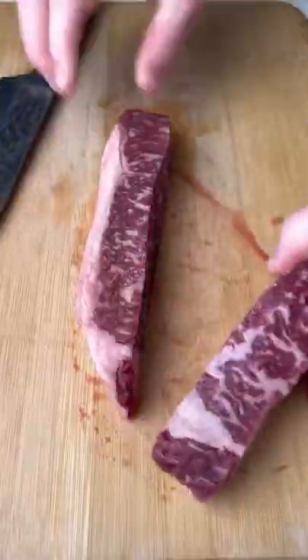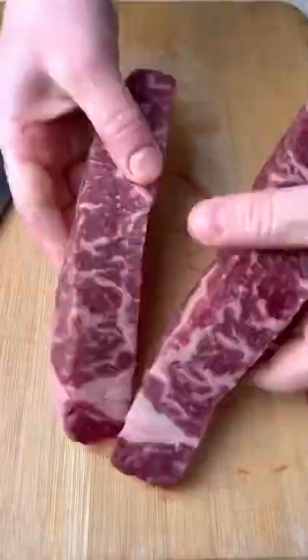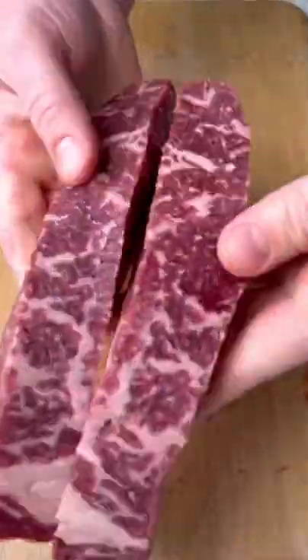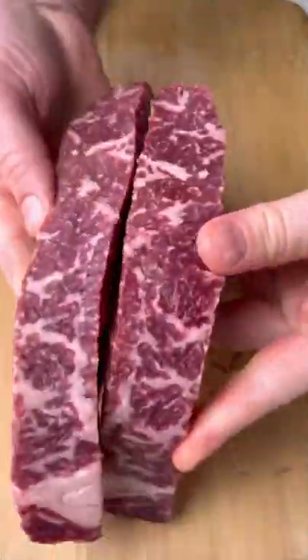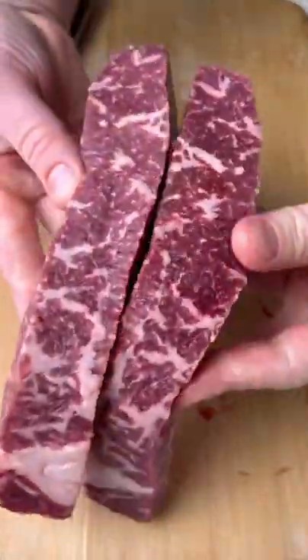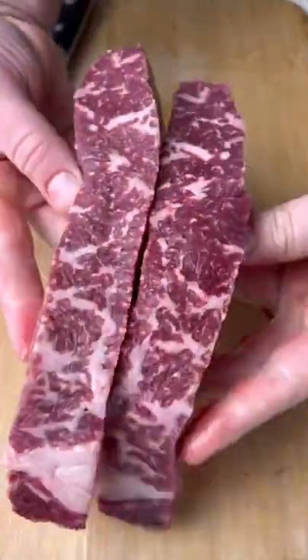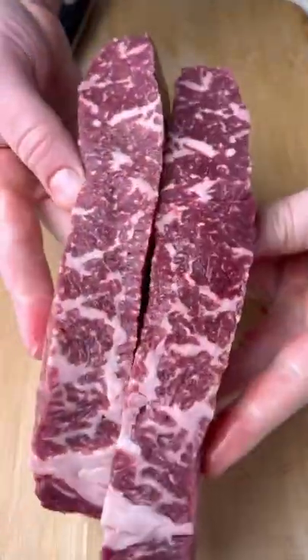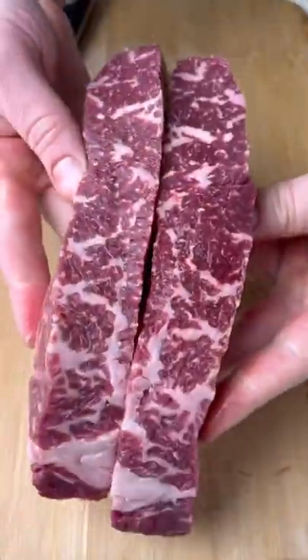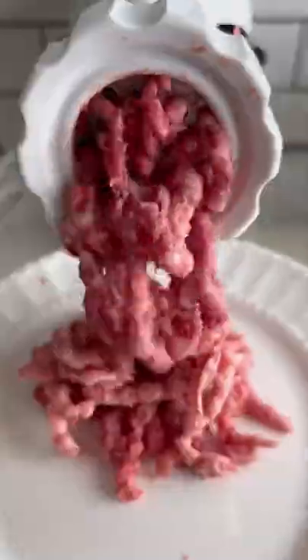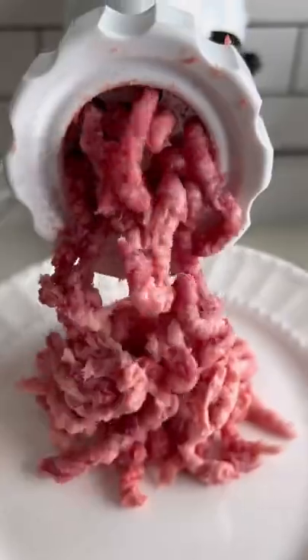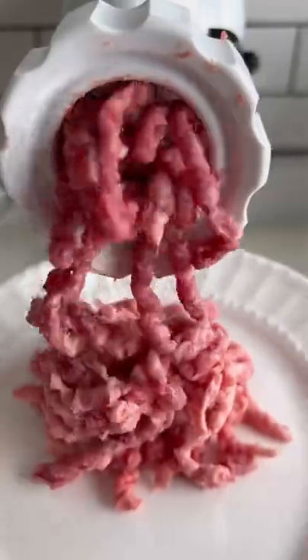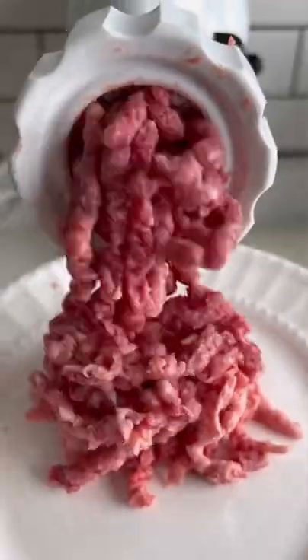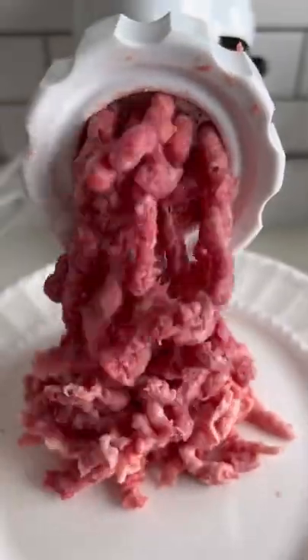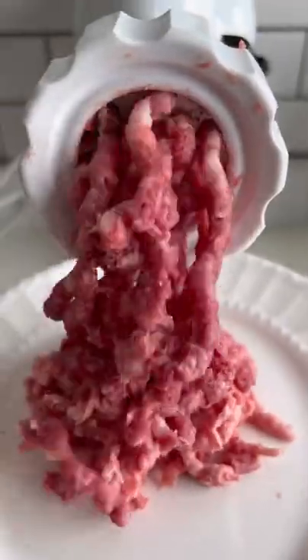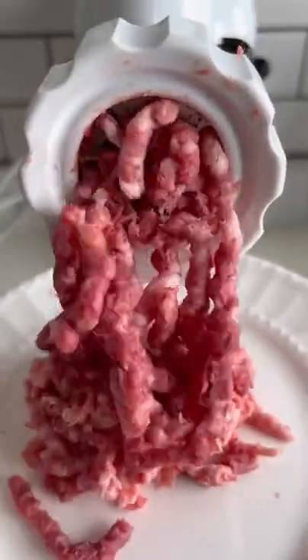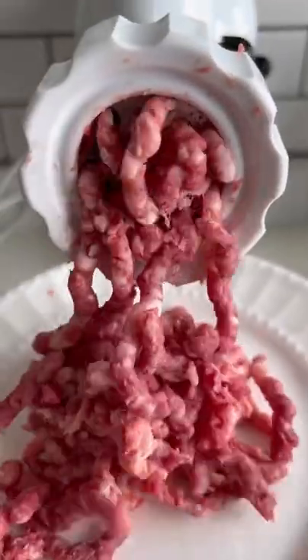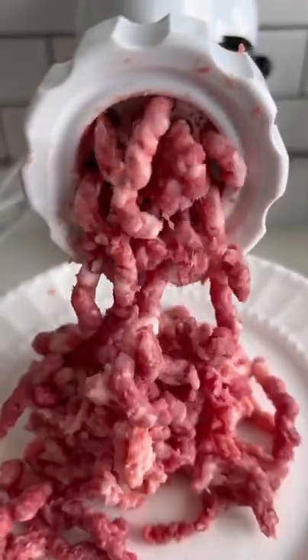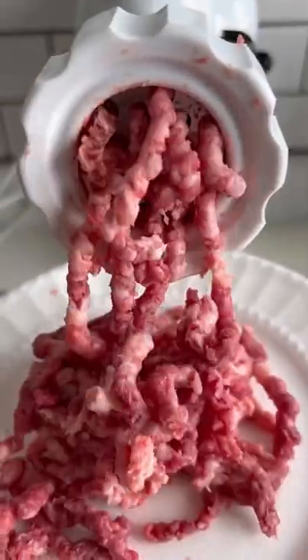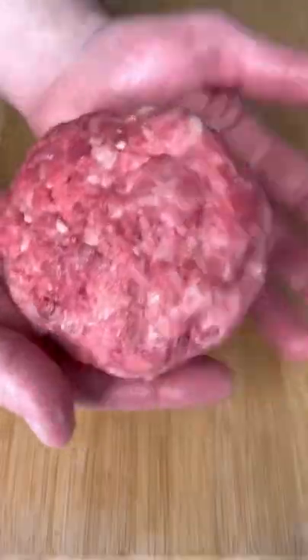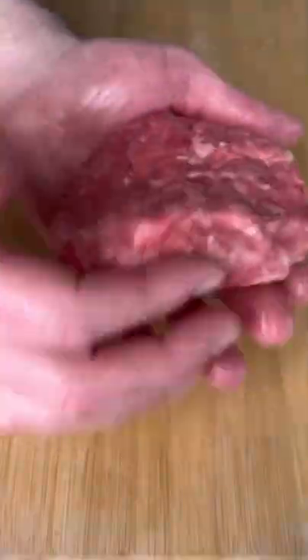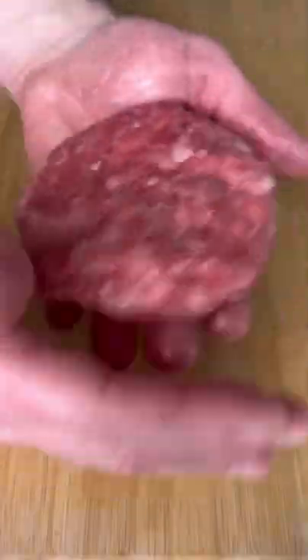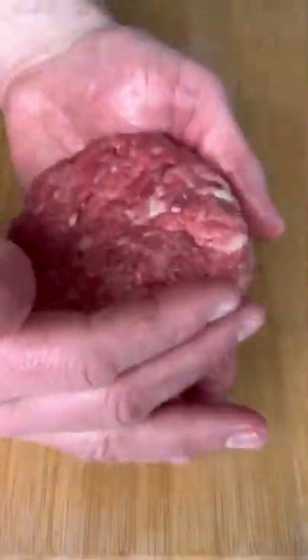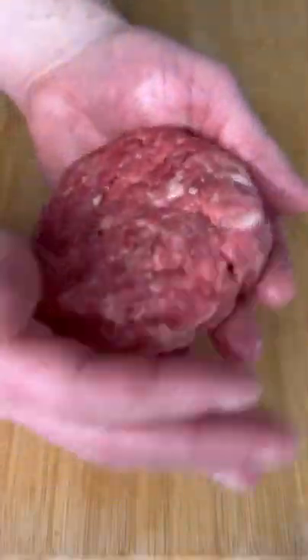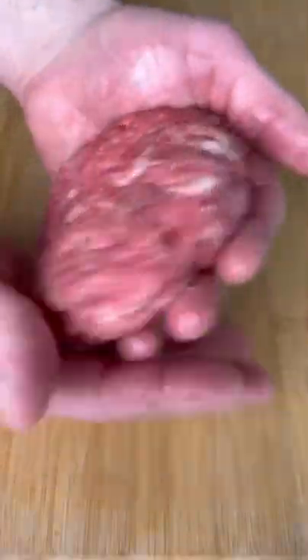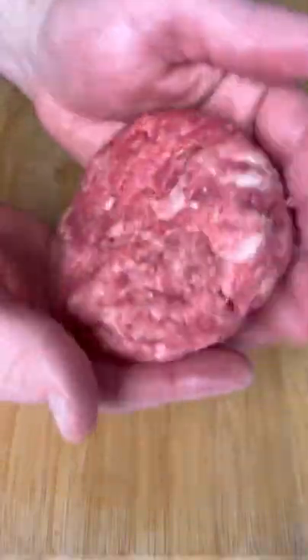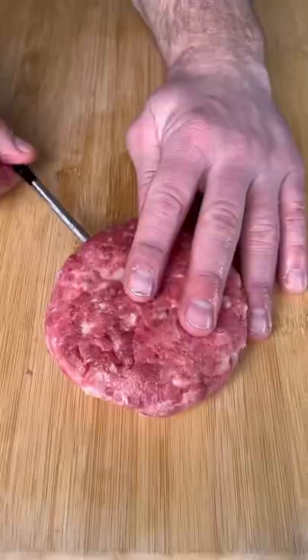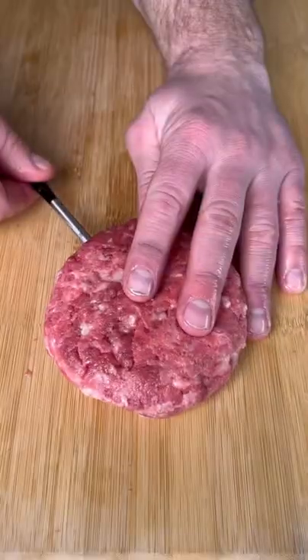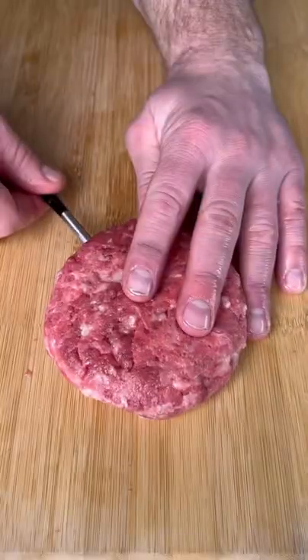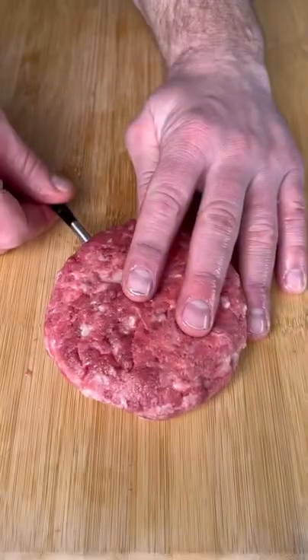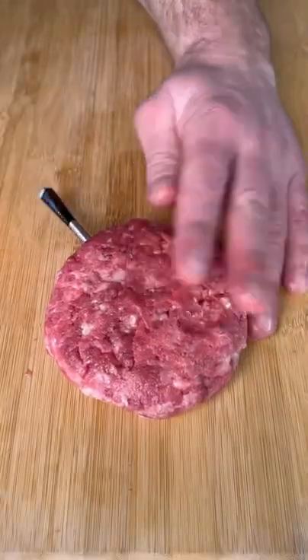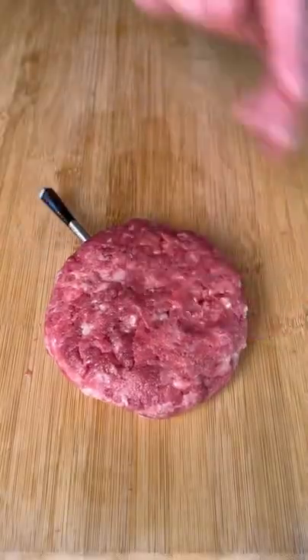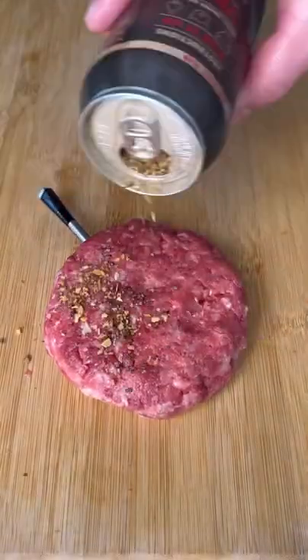Cut up and grind one of the best quality steaks you can find. Form your patty, then season it up.